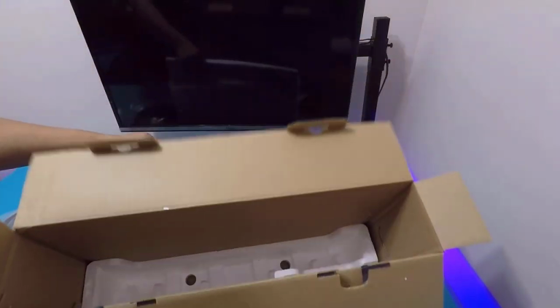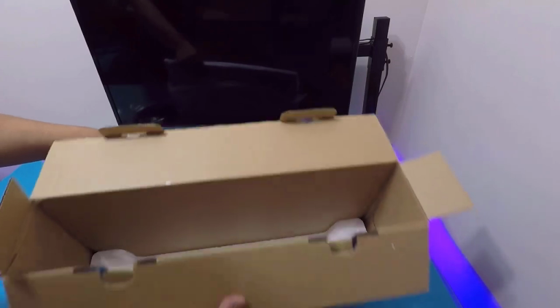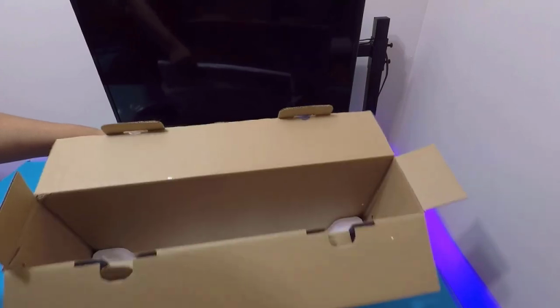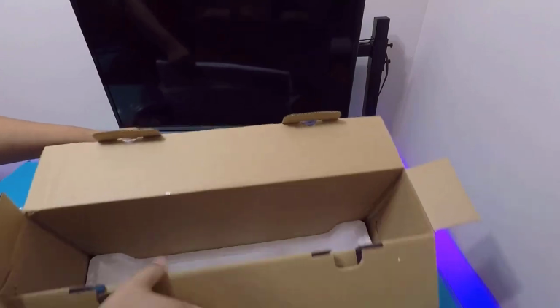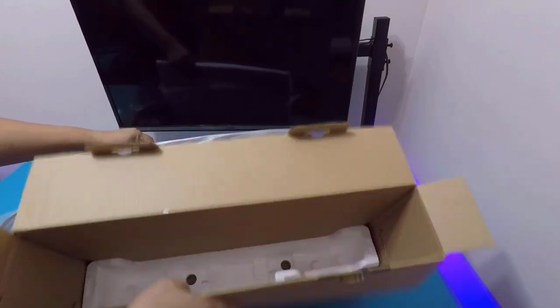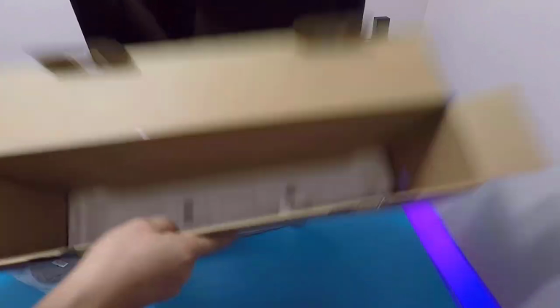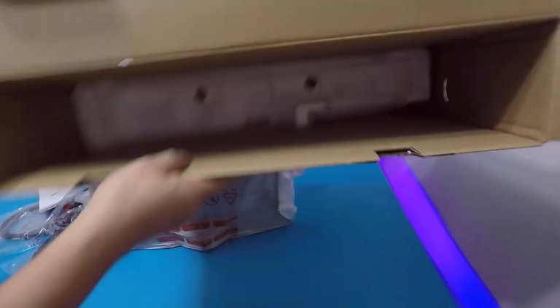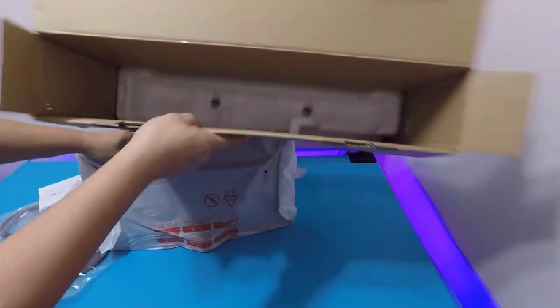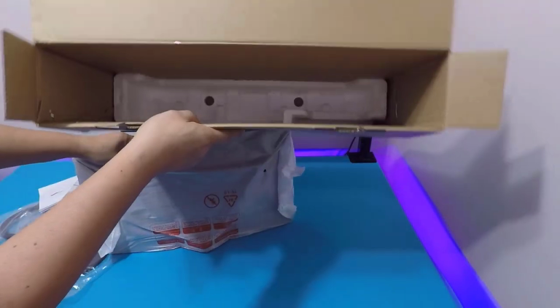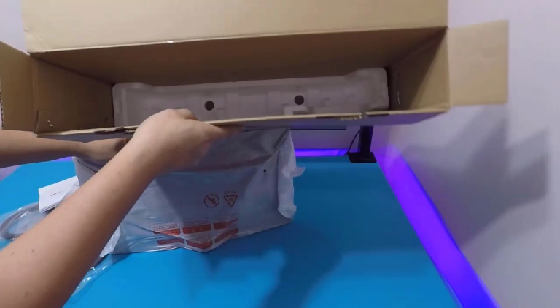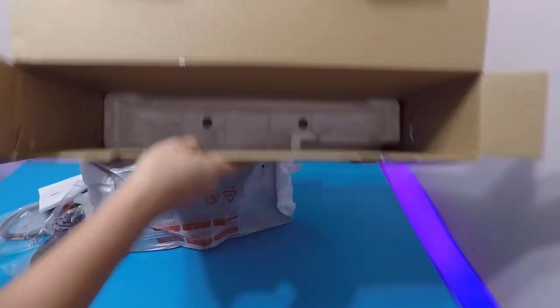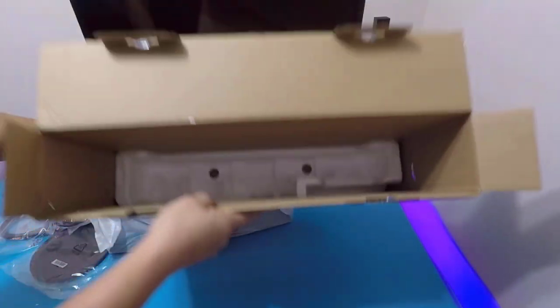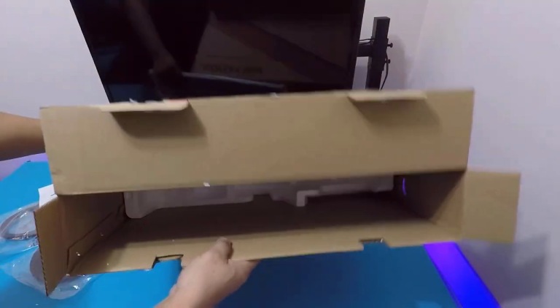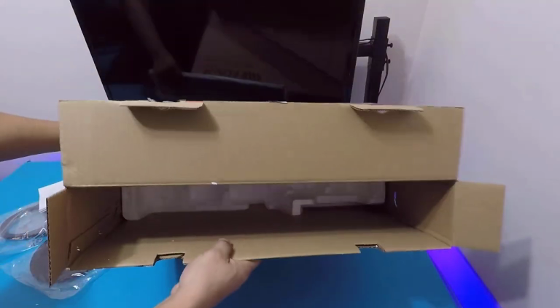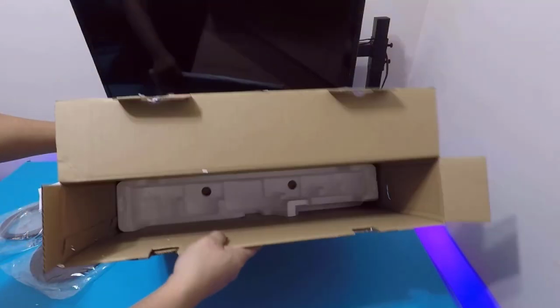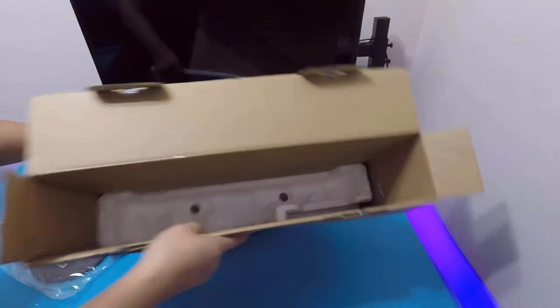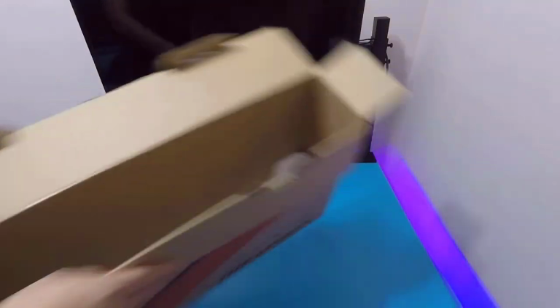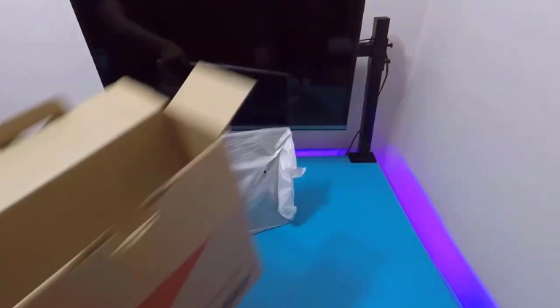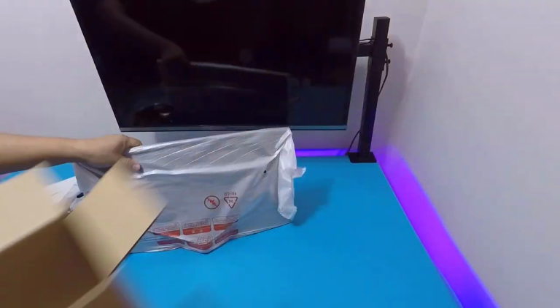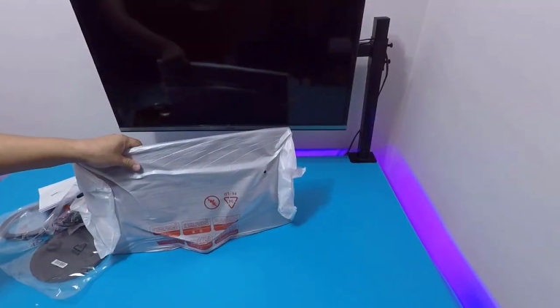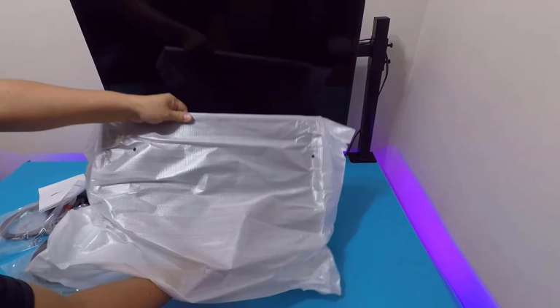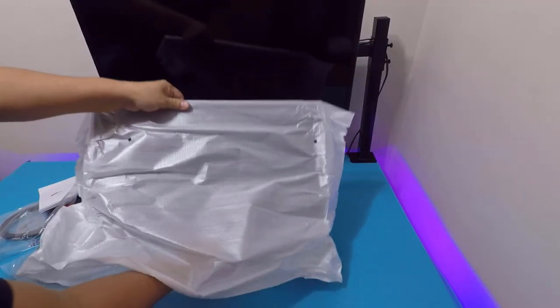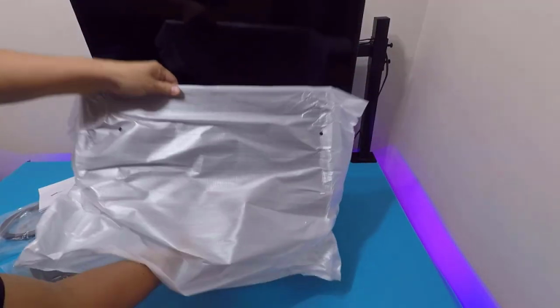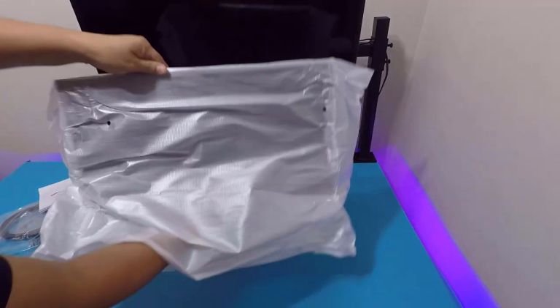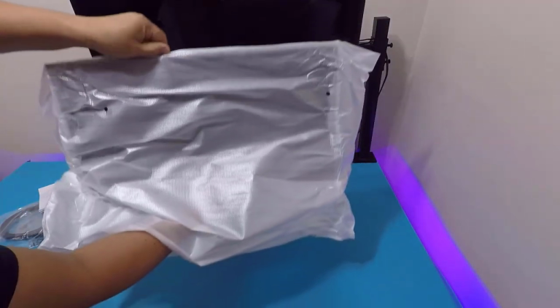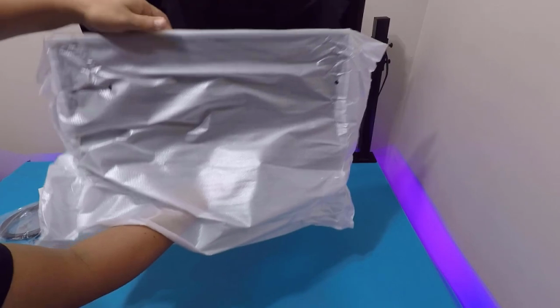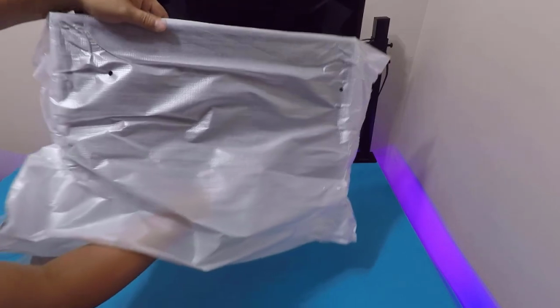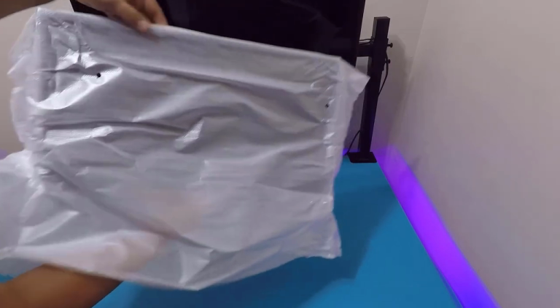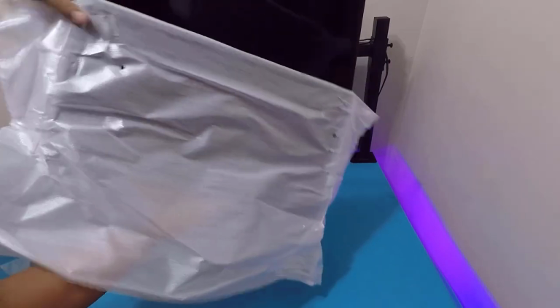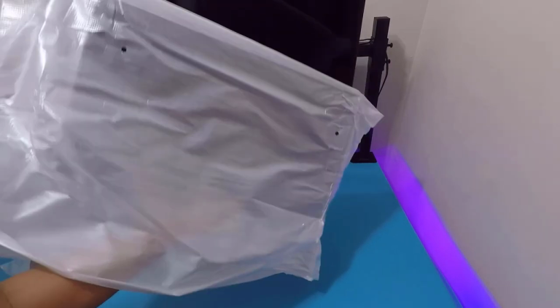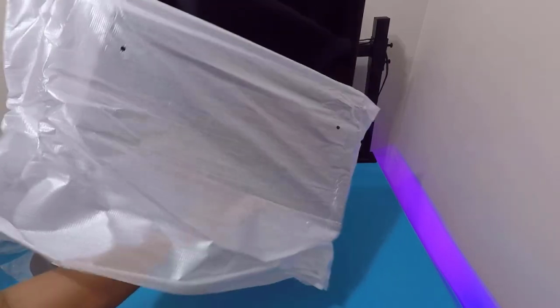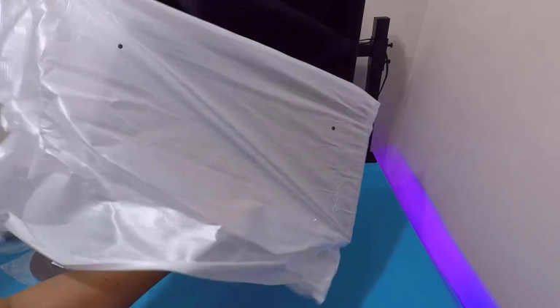Inside the box you get the monitor itself, the stand, a power adapter, an HDMI cable, and a manual. That's it.